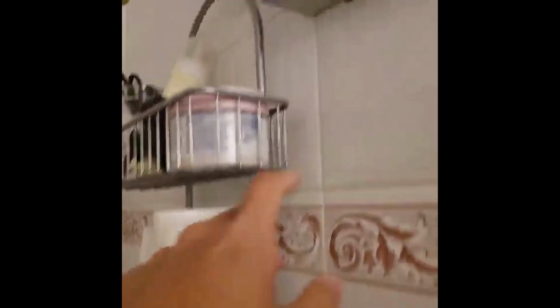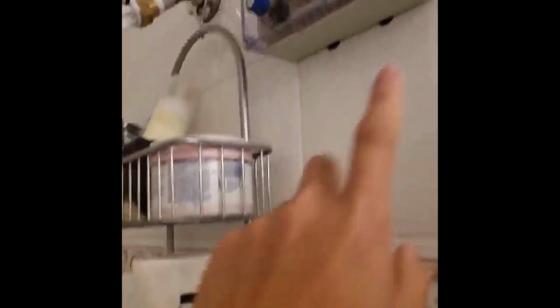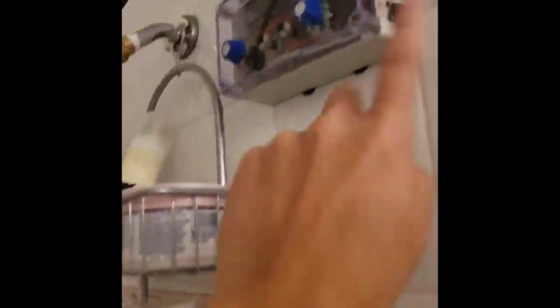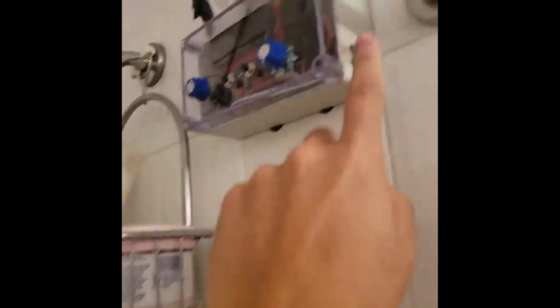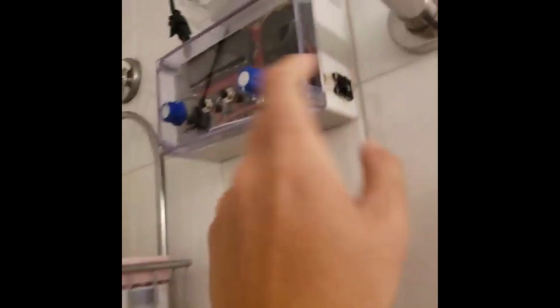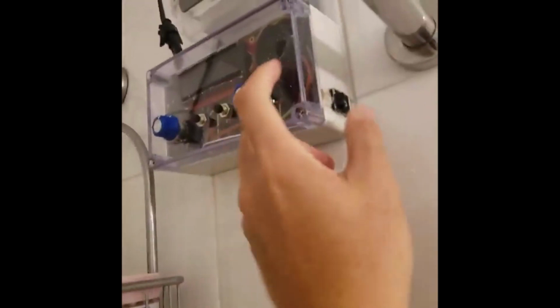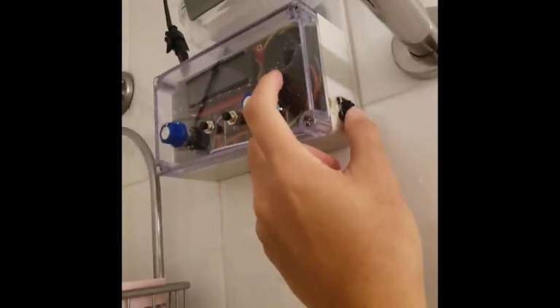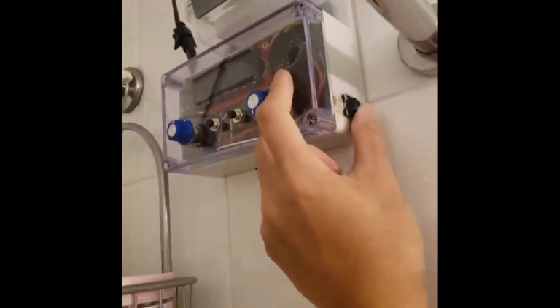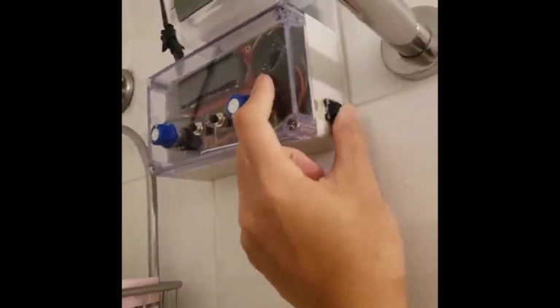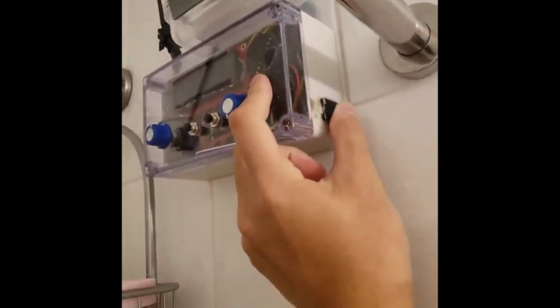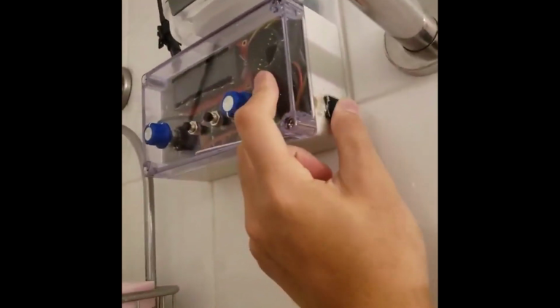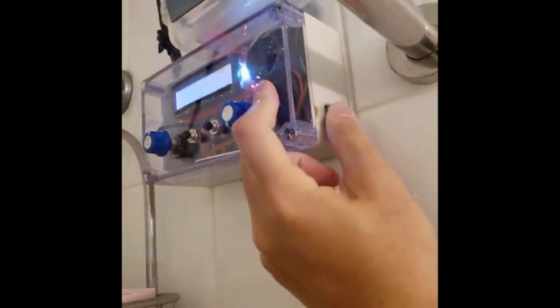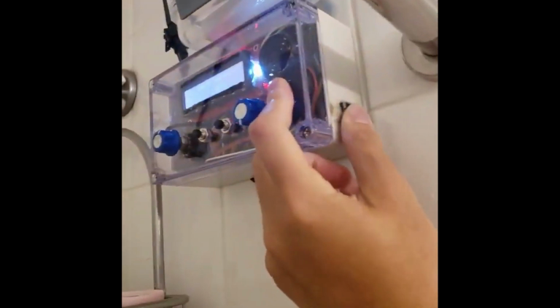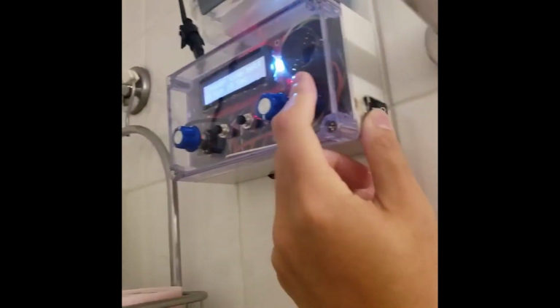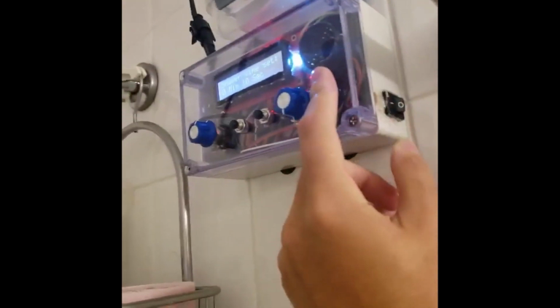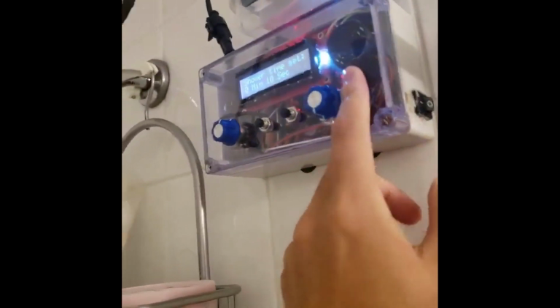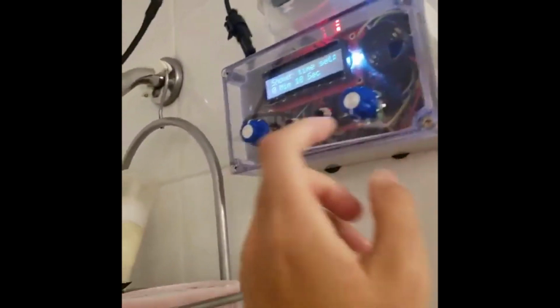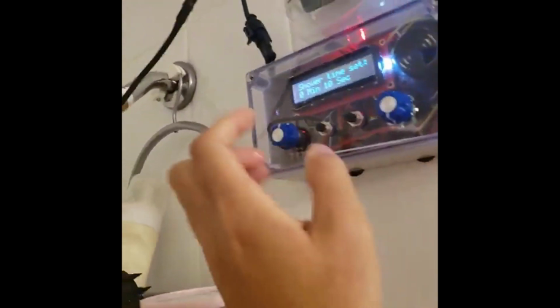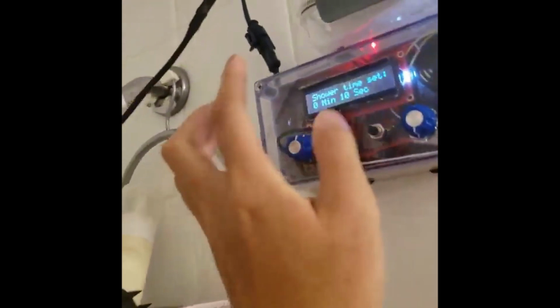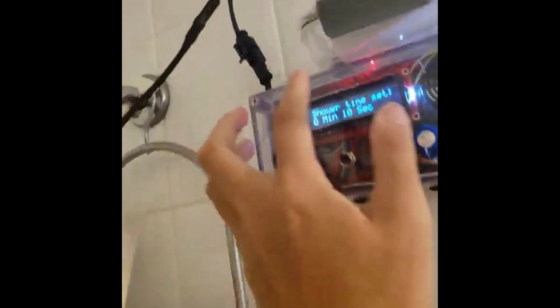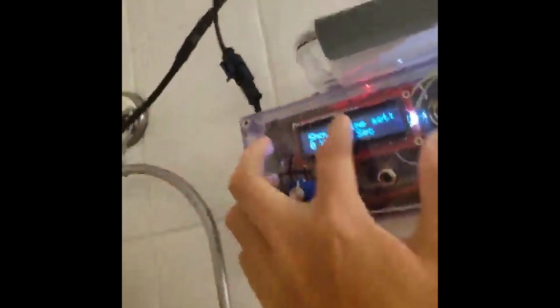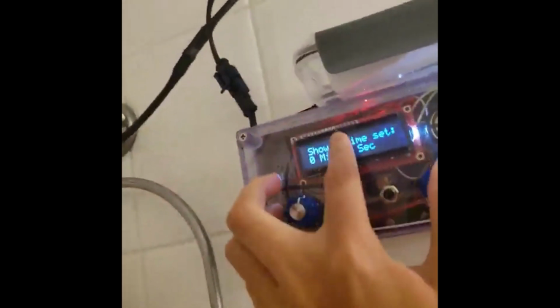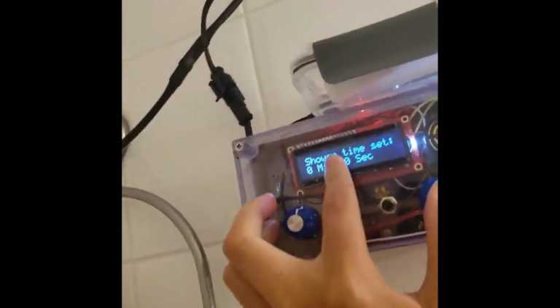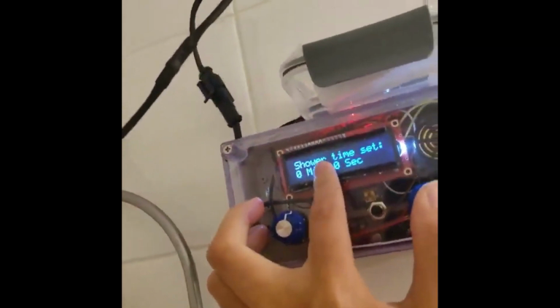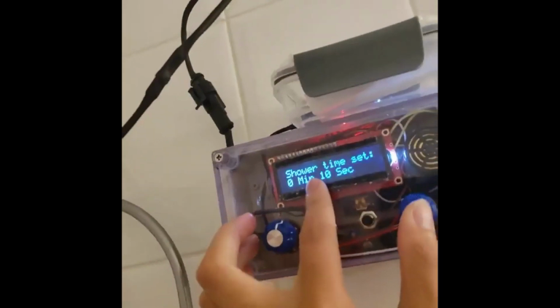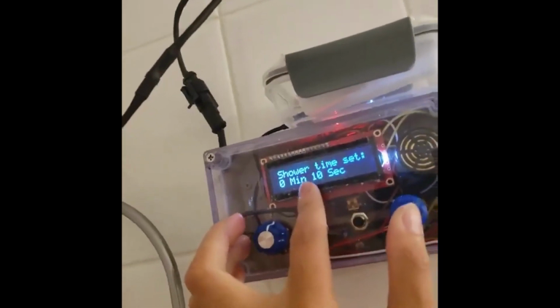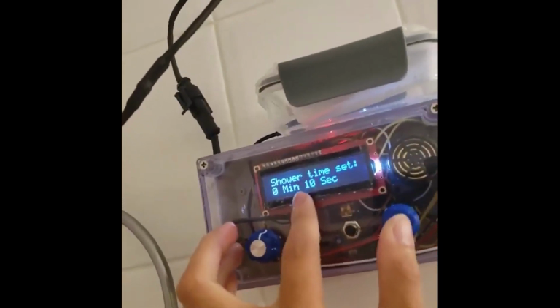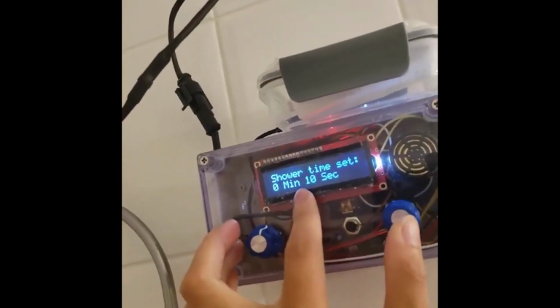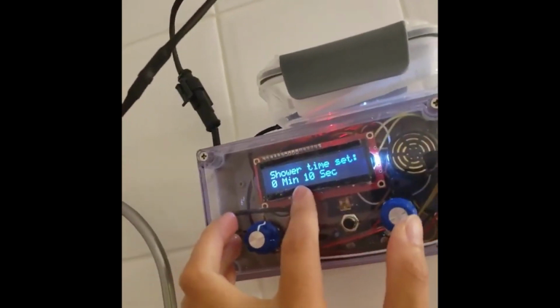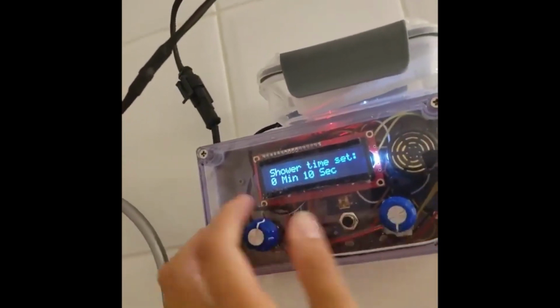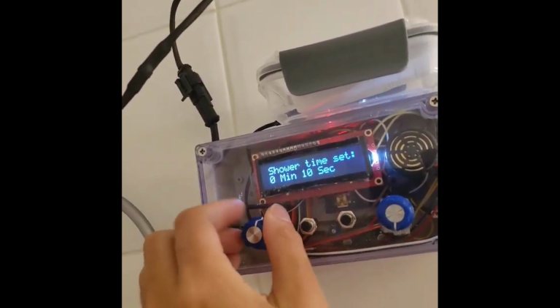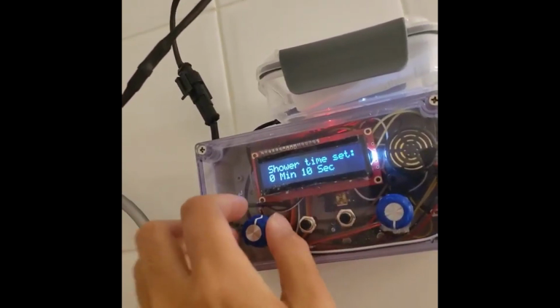But here, if I flick the switch, you can see up there — 10 seconds.